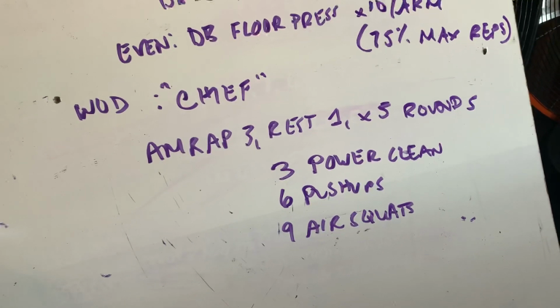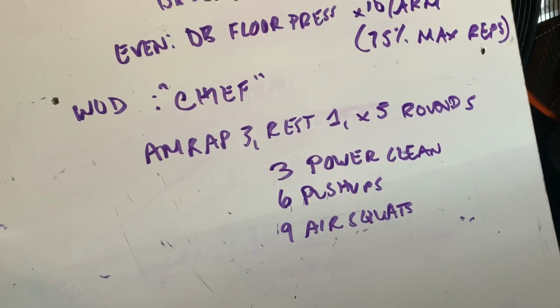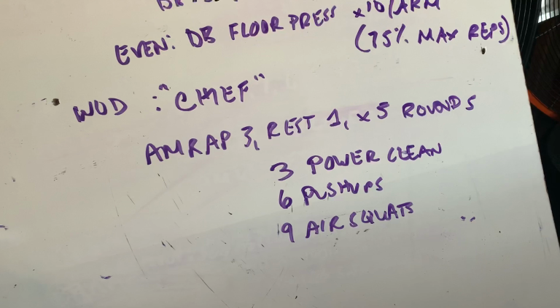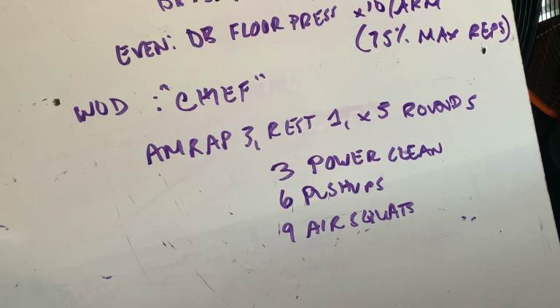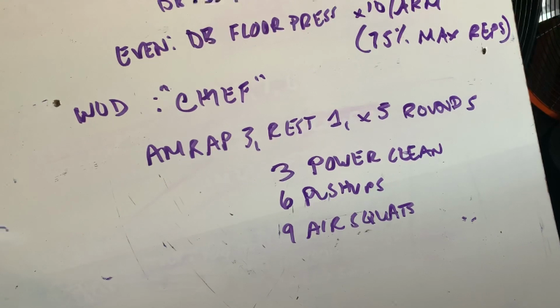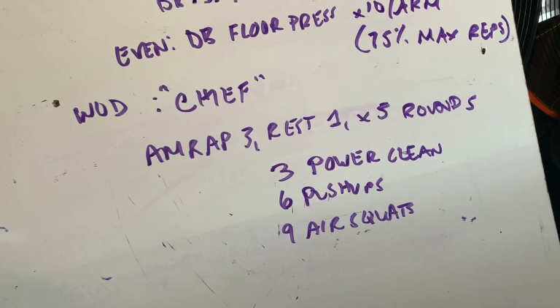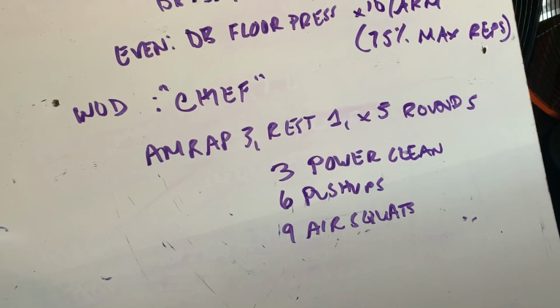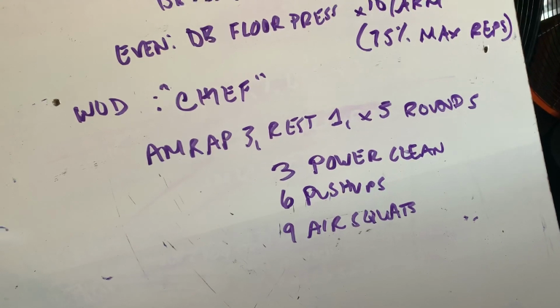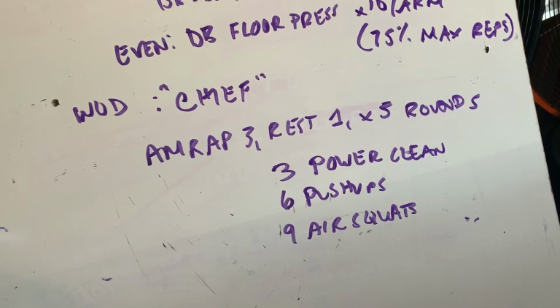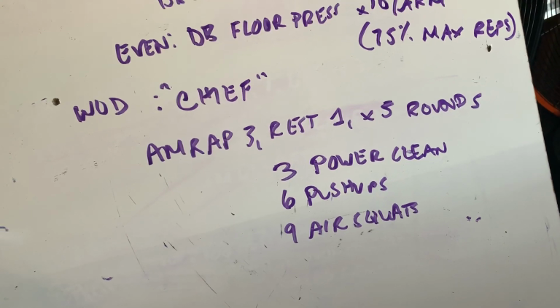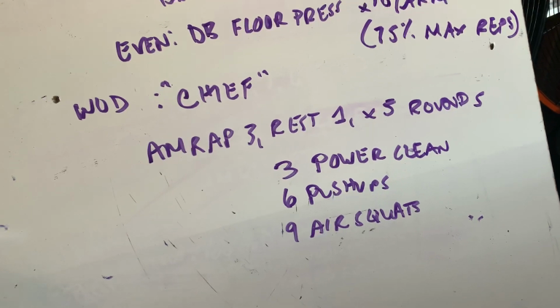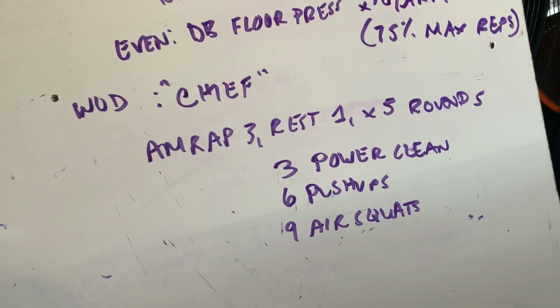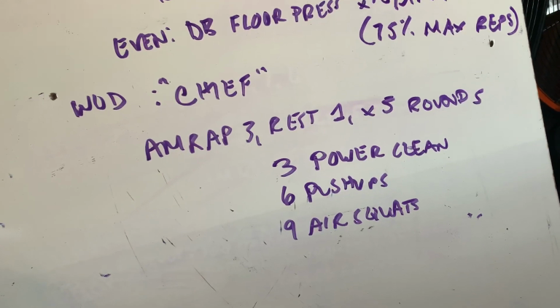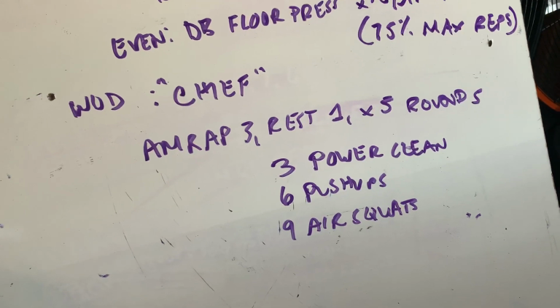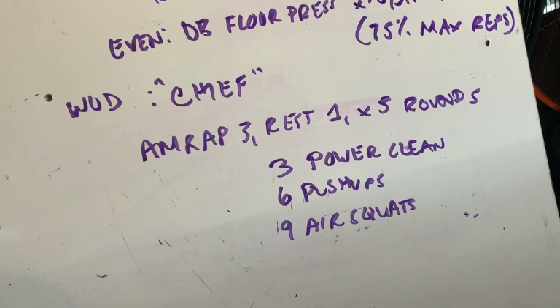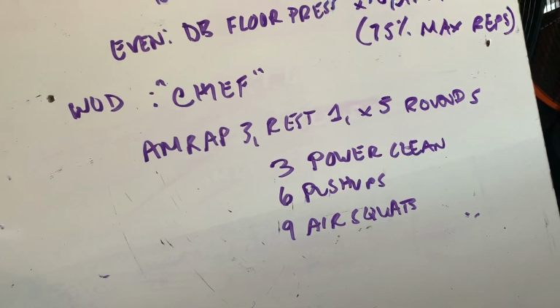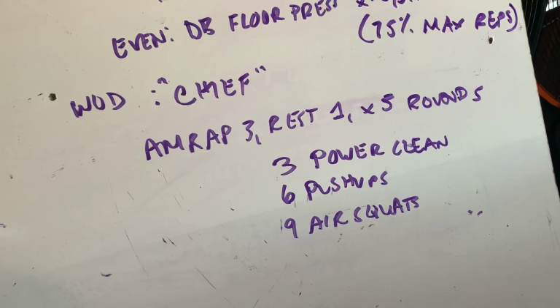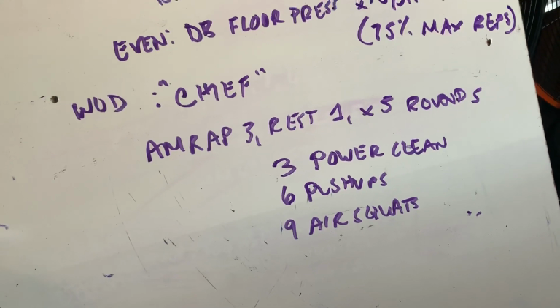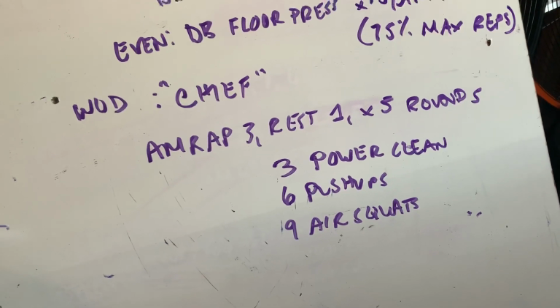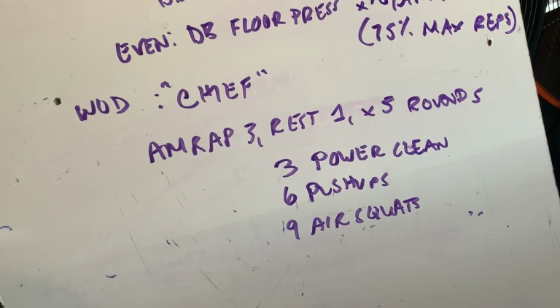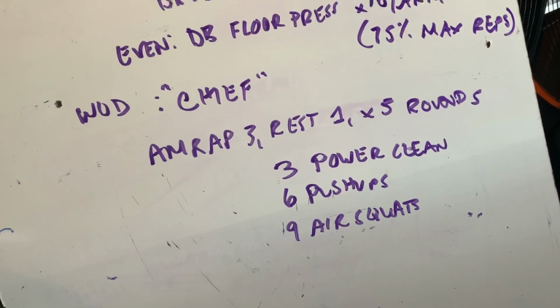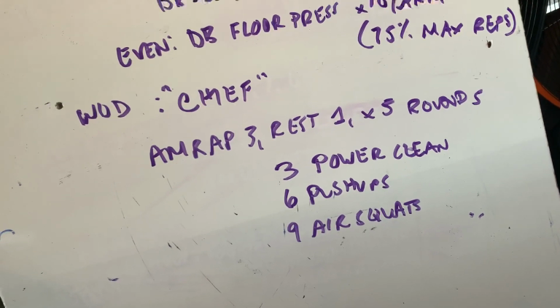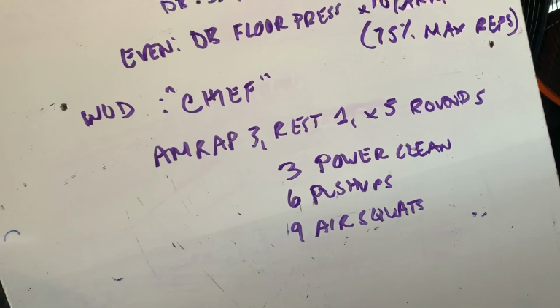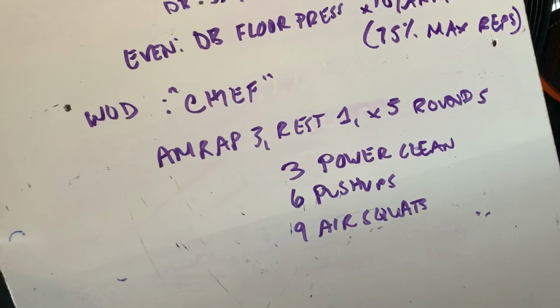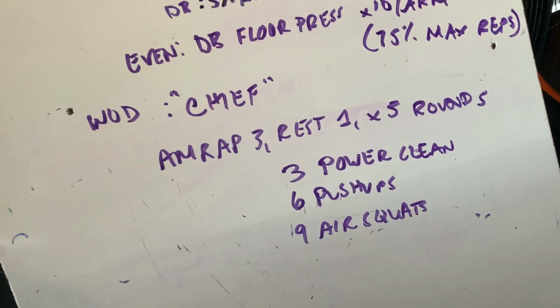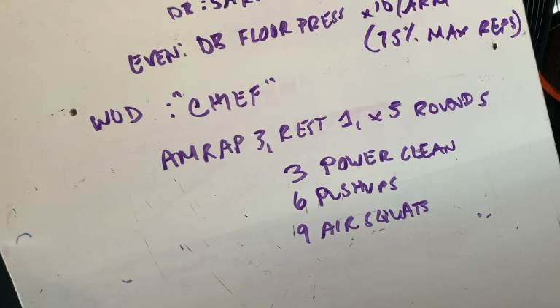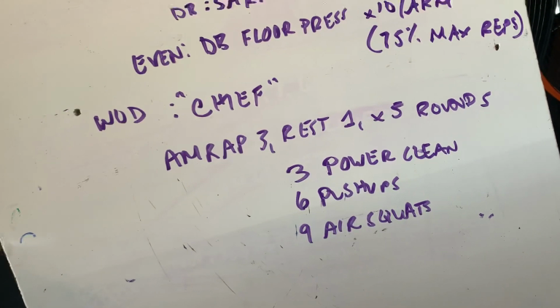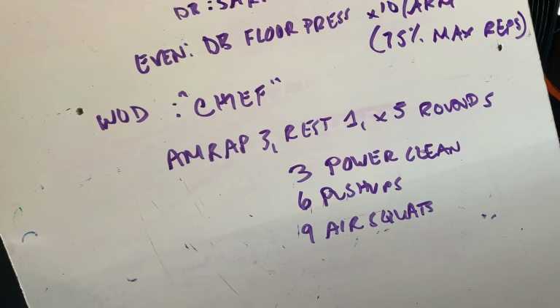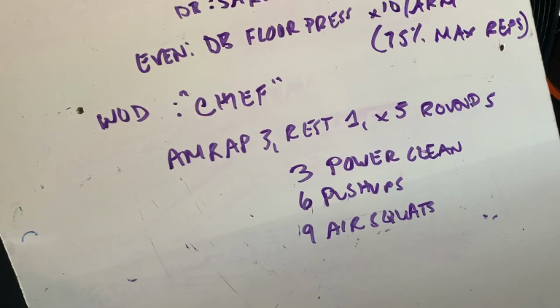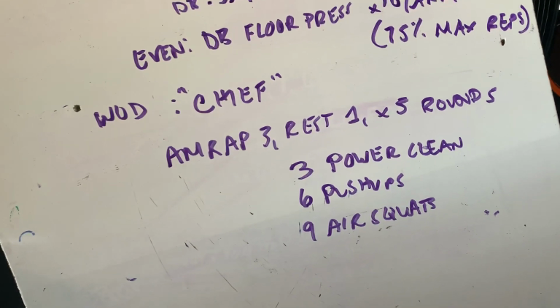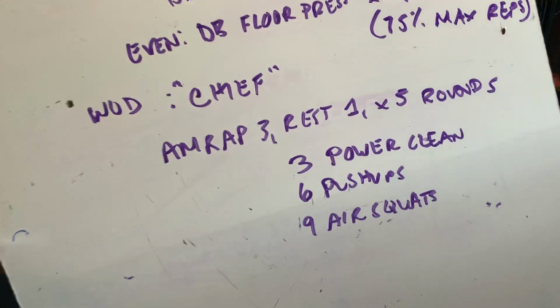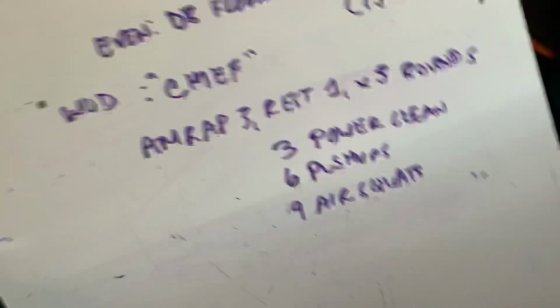I'll show you one round. Variations with a barbell, with a dumbbell. Let's get to it.